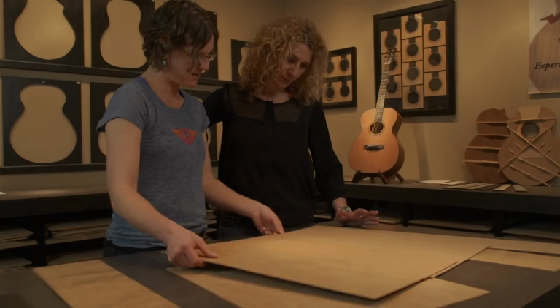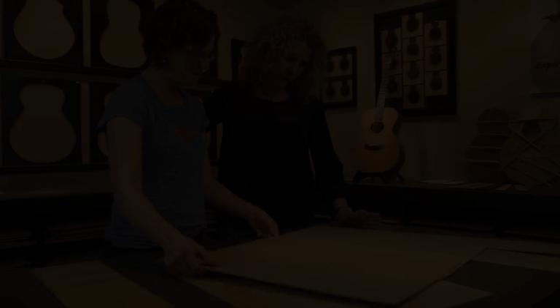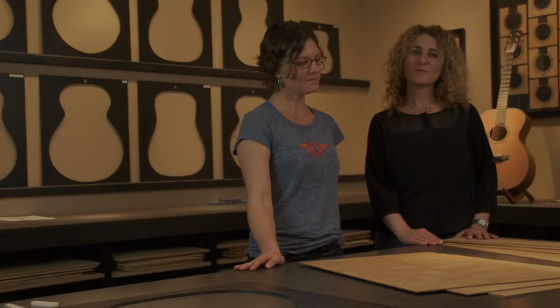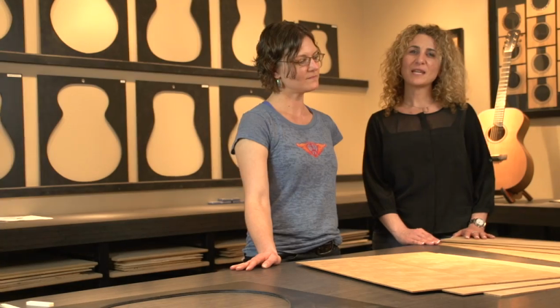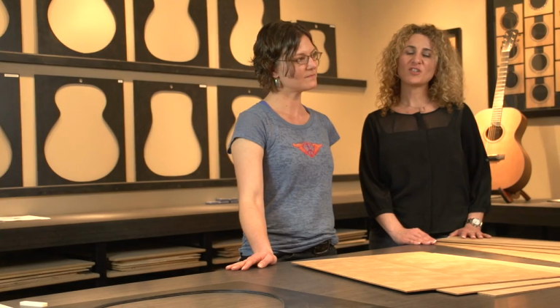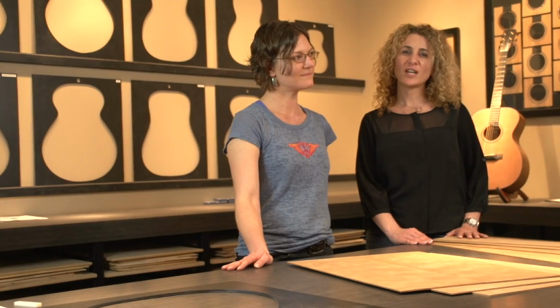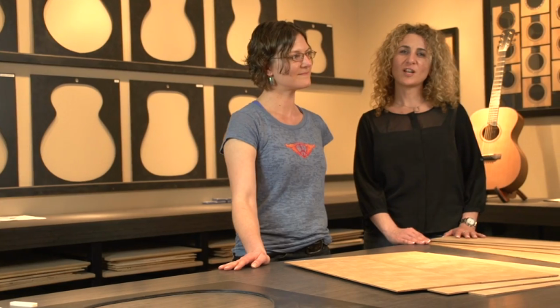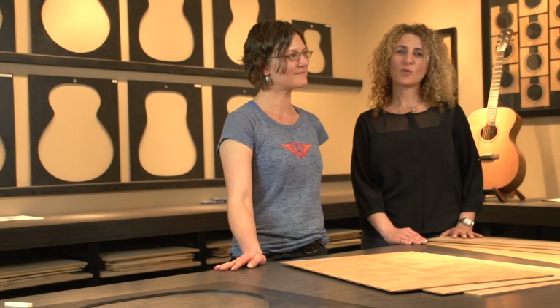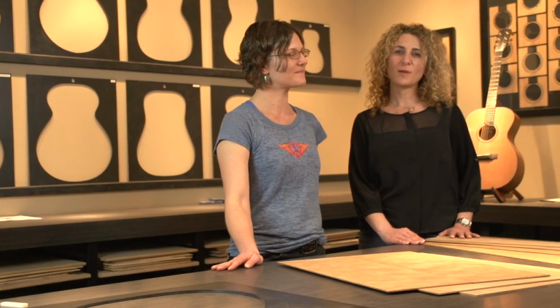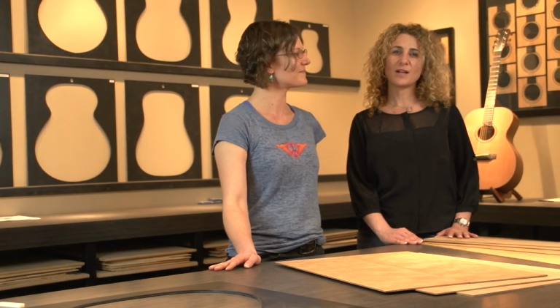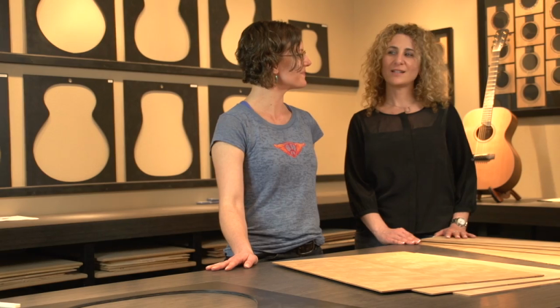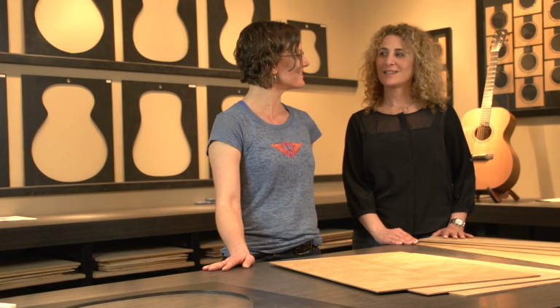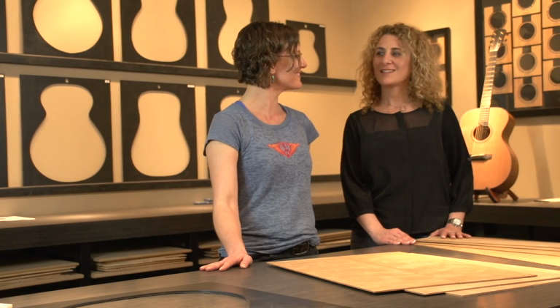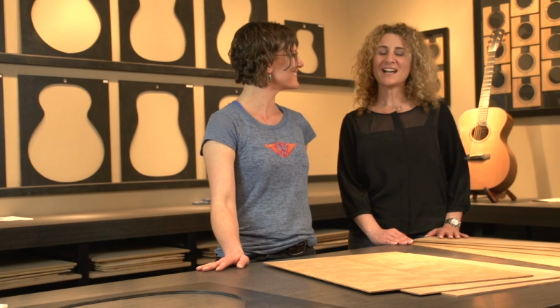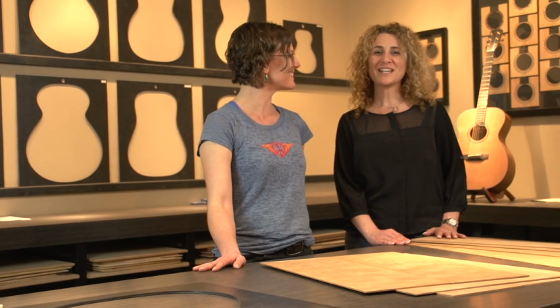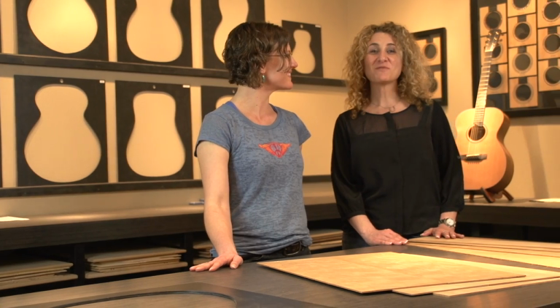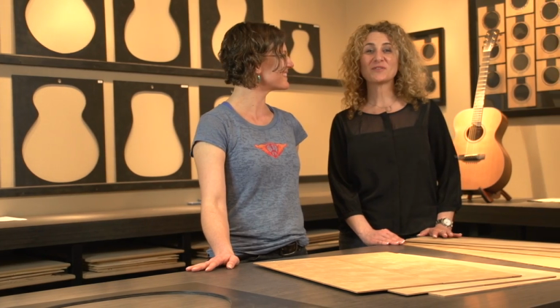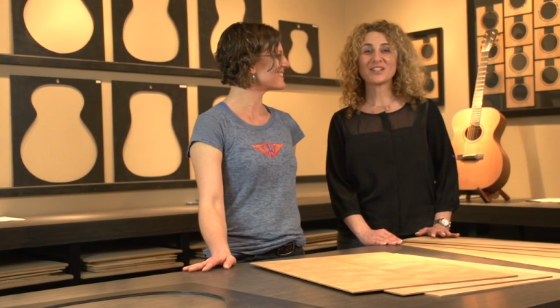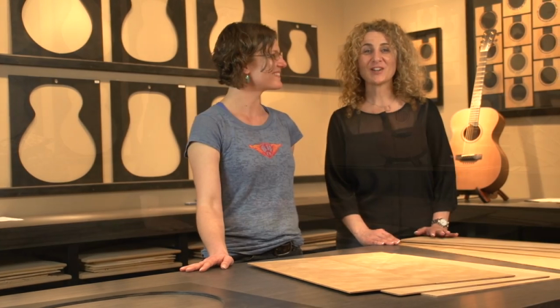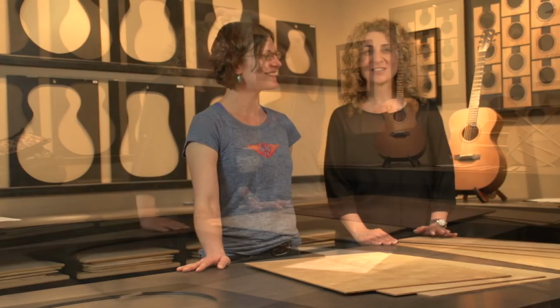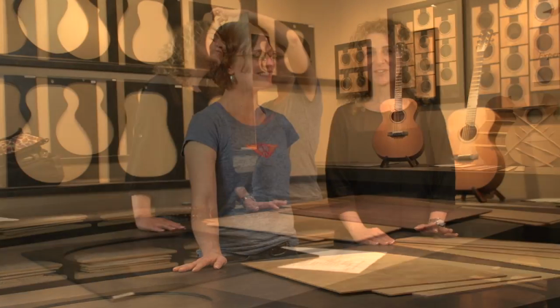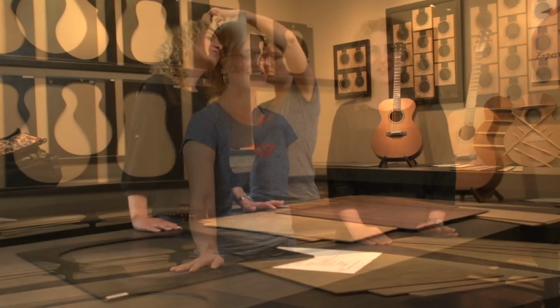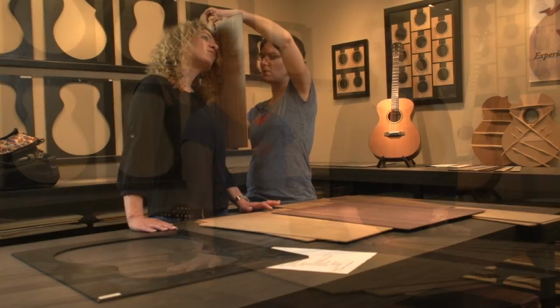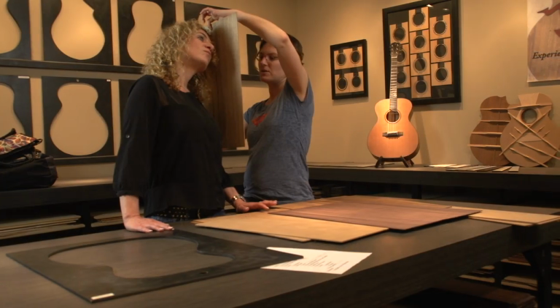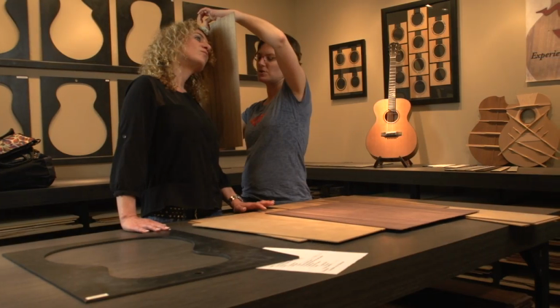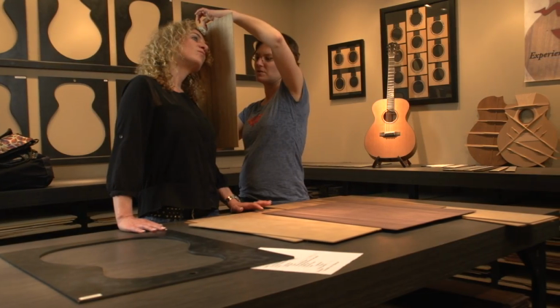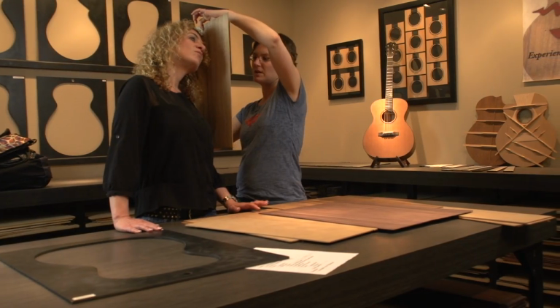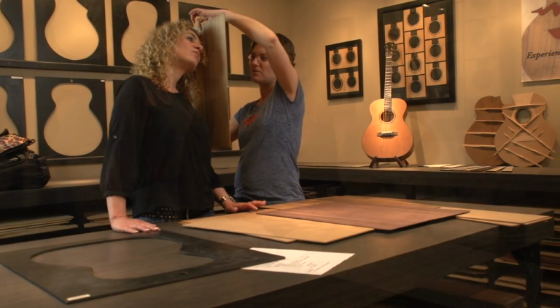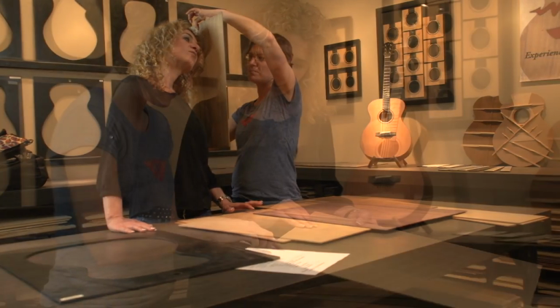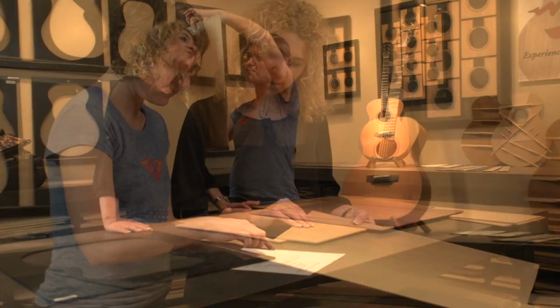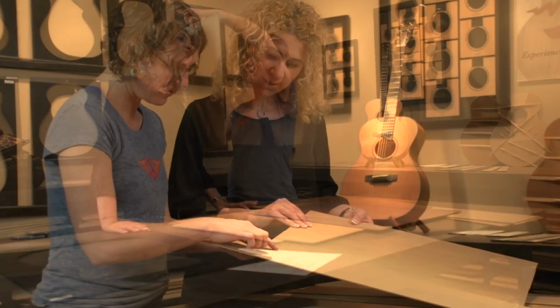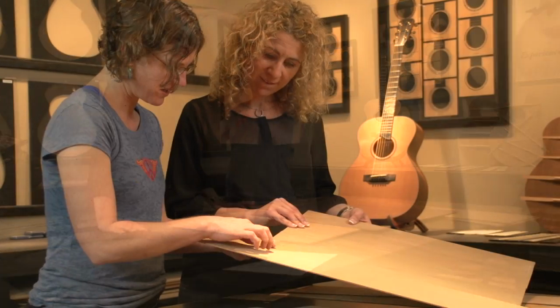My name is Shannon Aparhamian. I work for Guitar Center. I'm the Premium Guitar Manager.